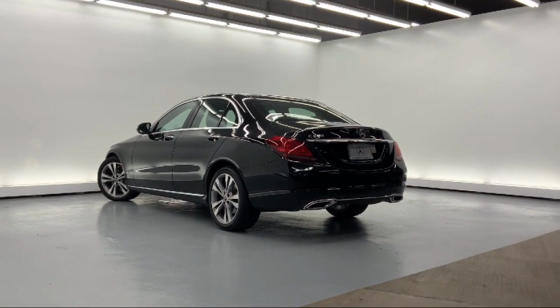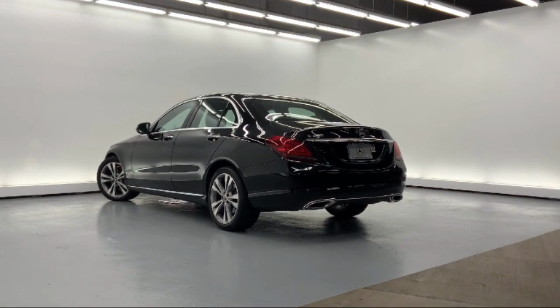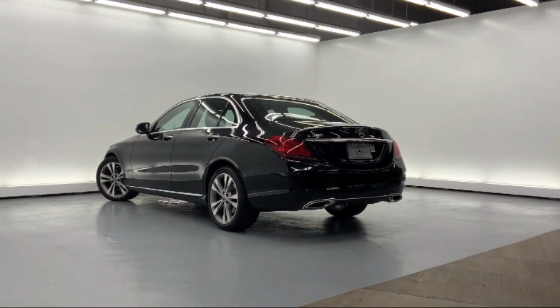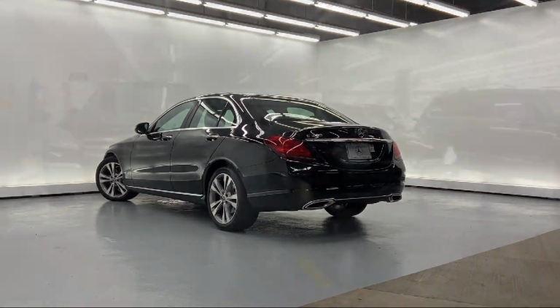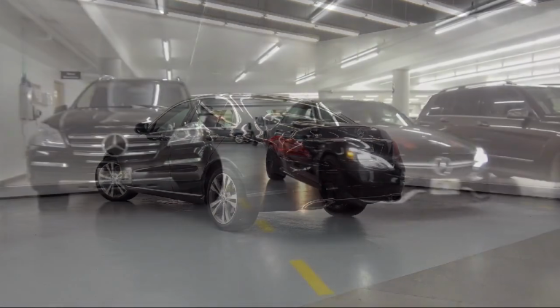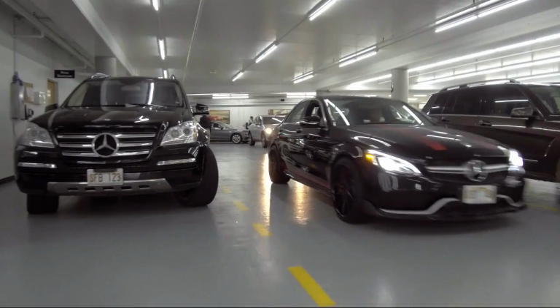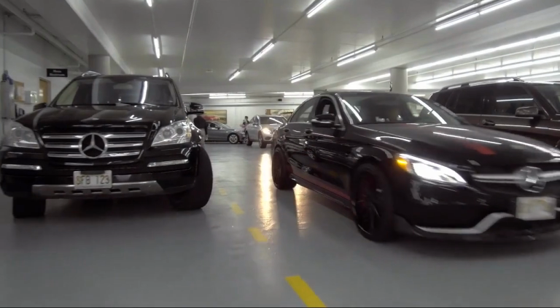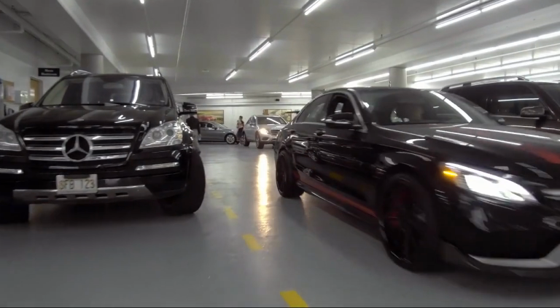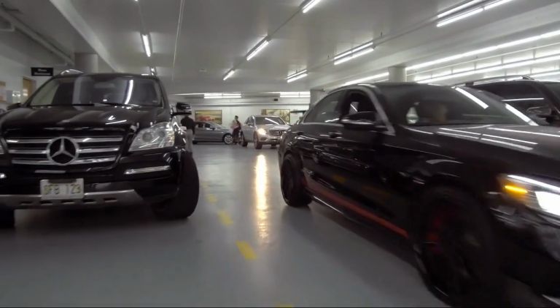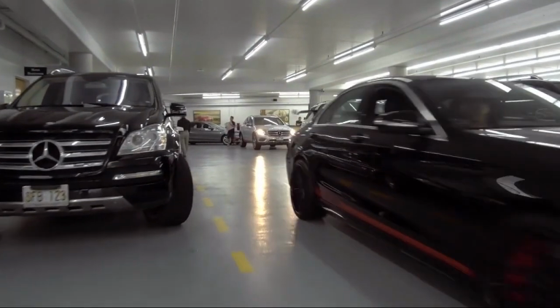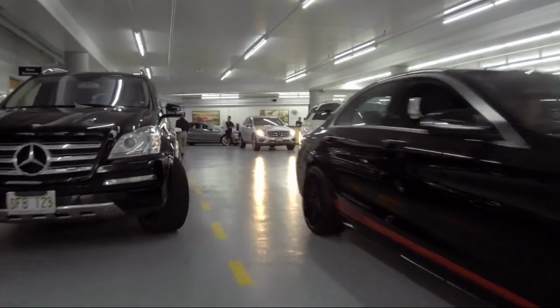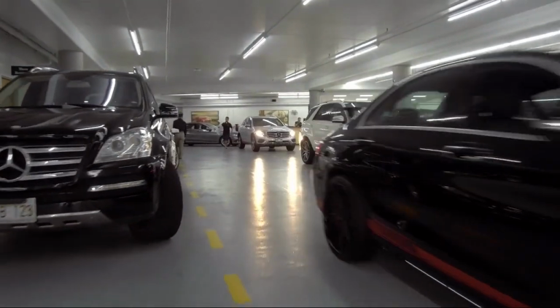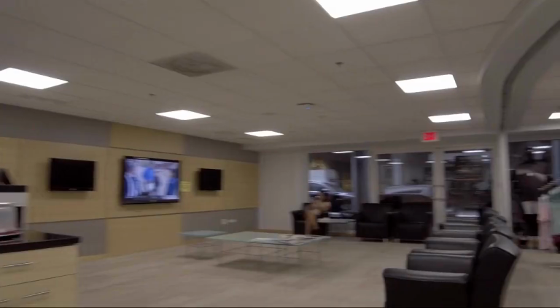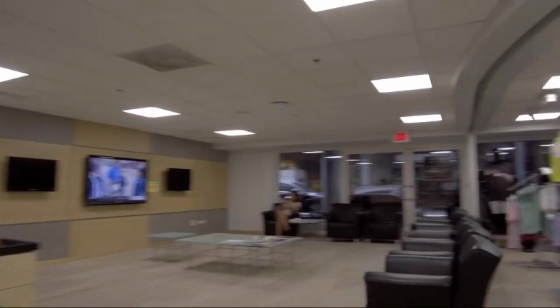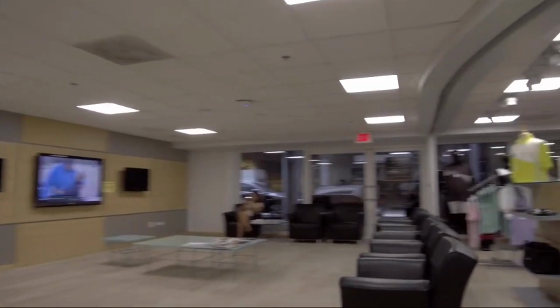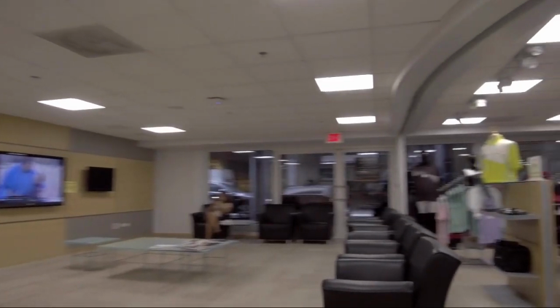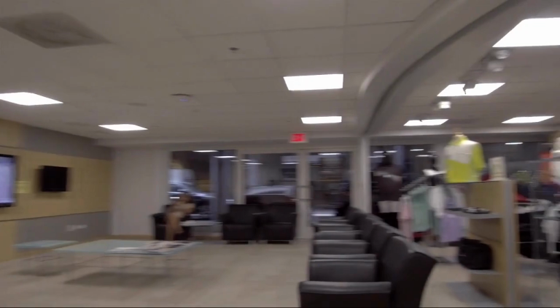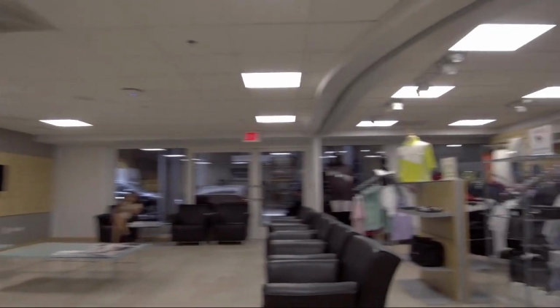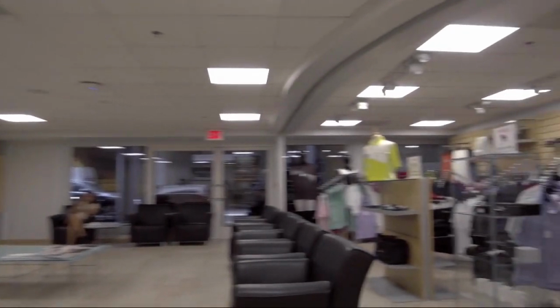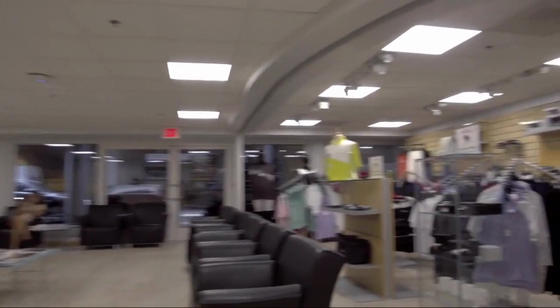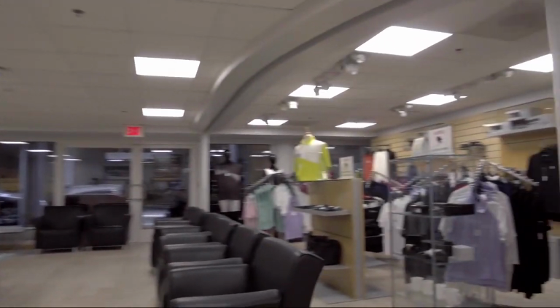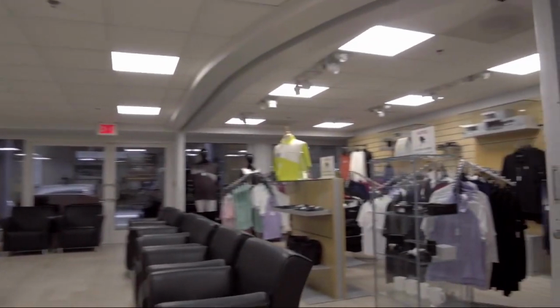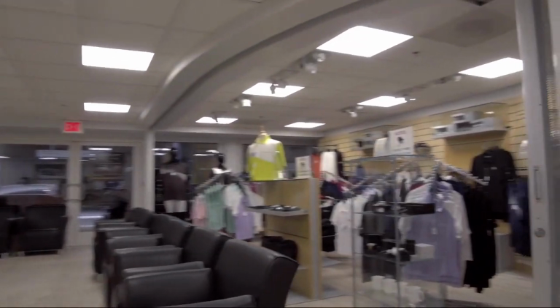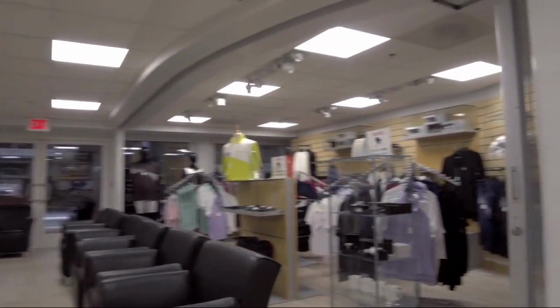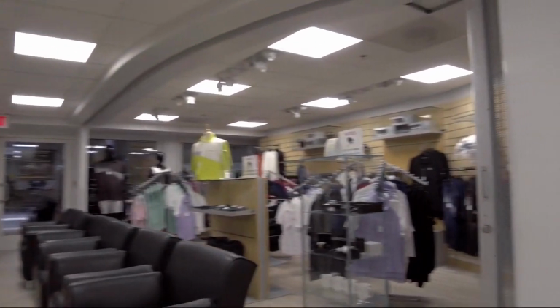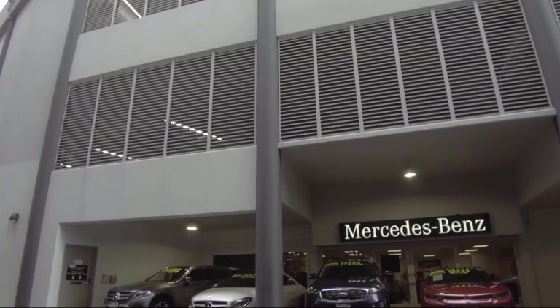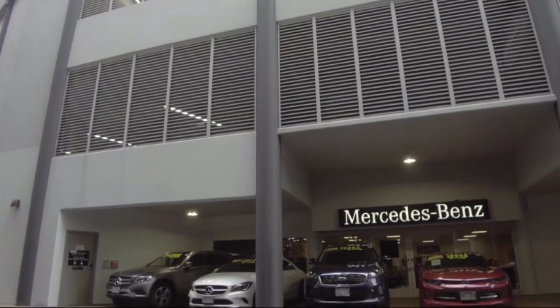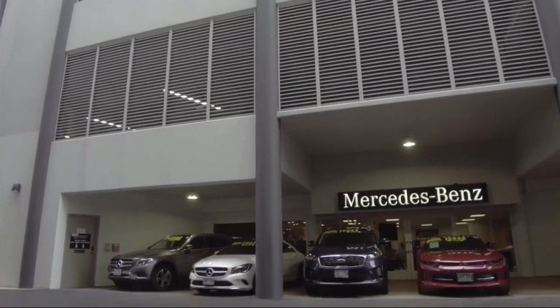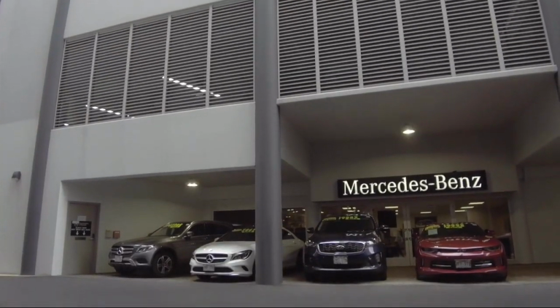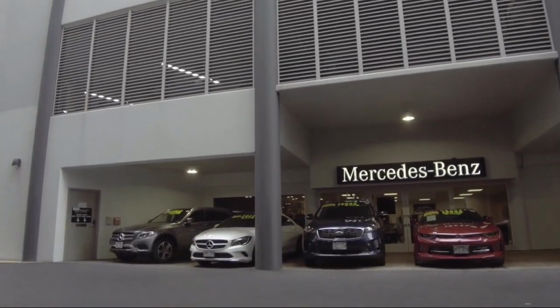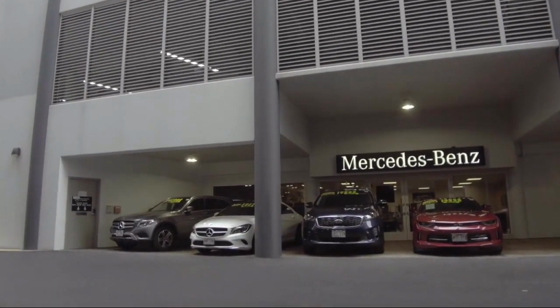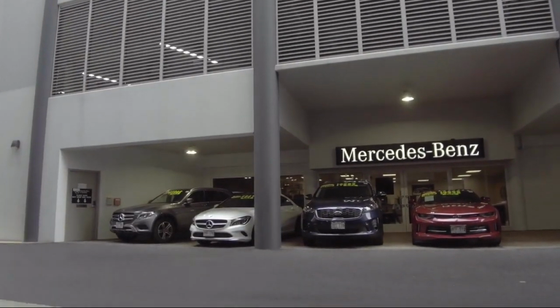So come visit us here at Mercedes-Benz of Honolulu — you'll be glad you did. We are located at 818 Kapiolani Boulevard.